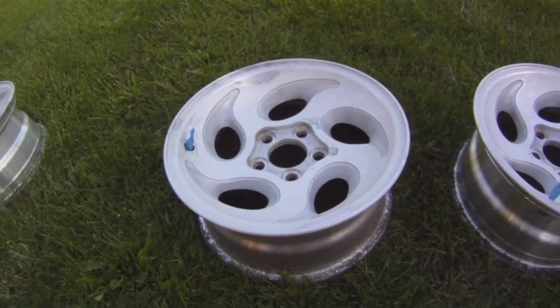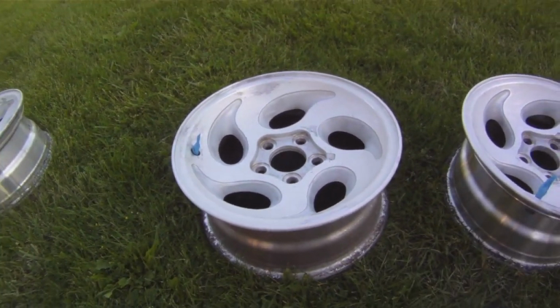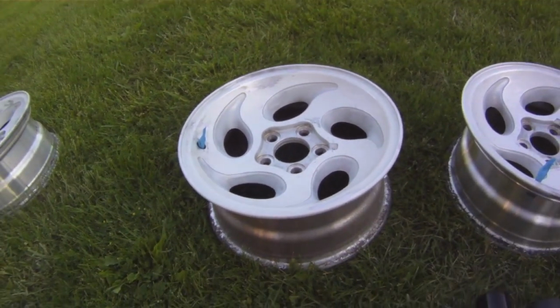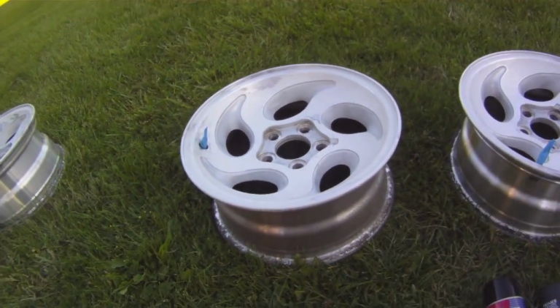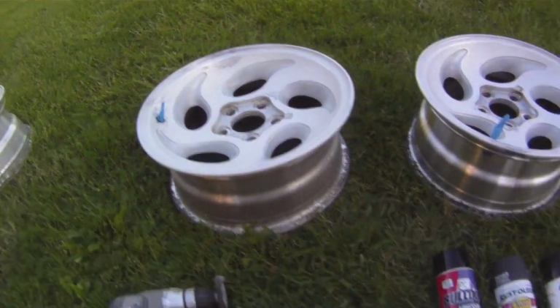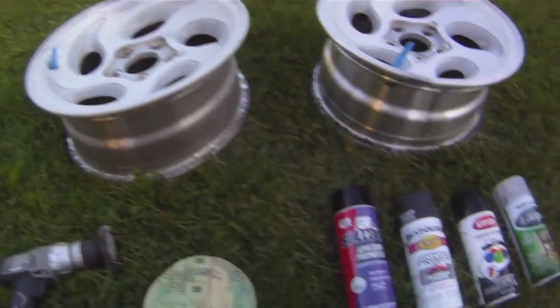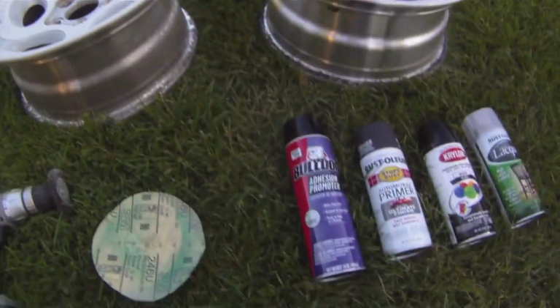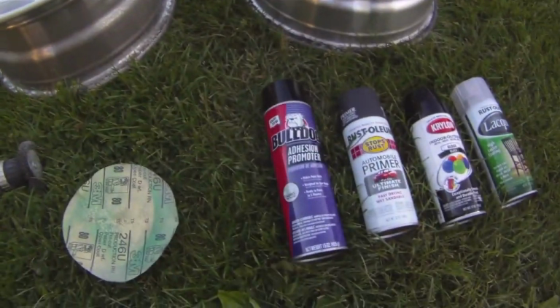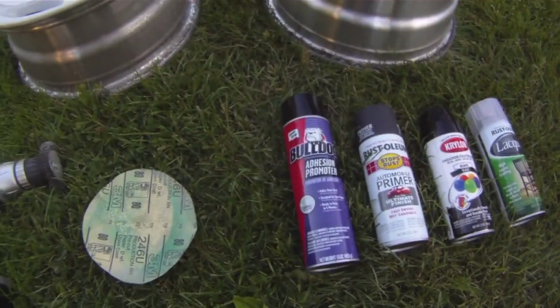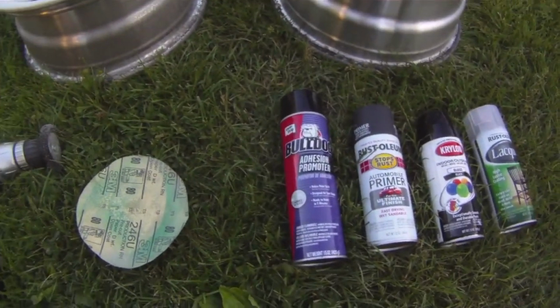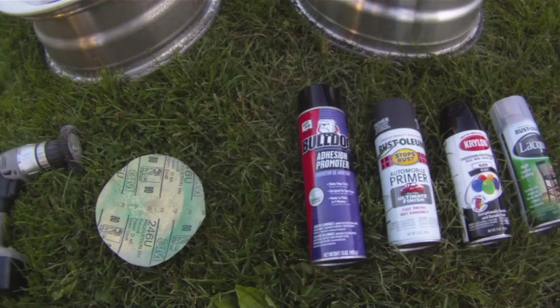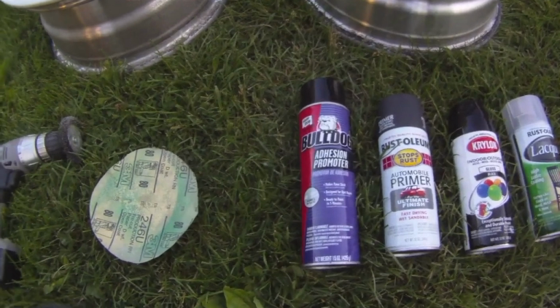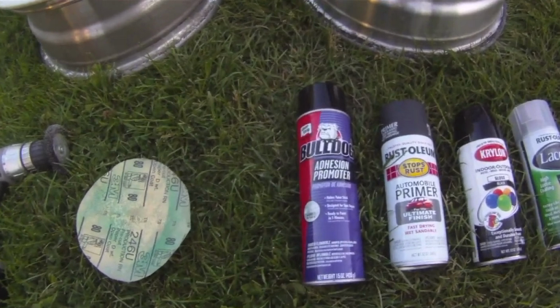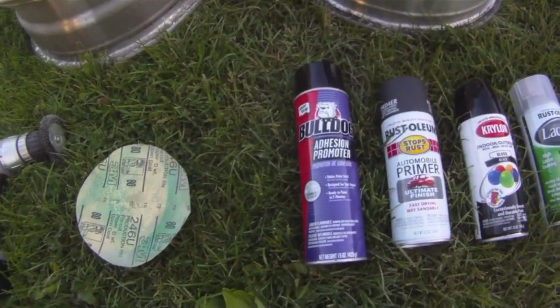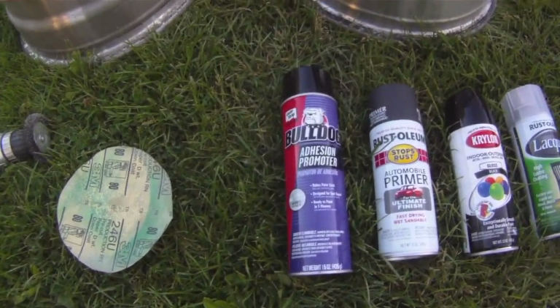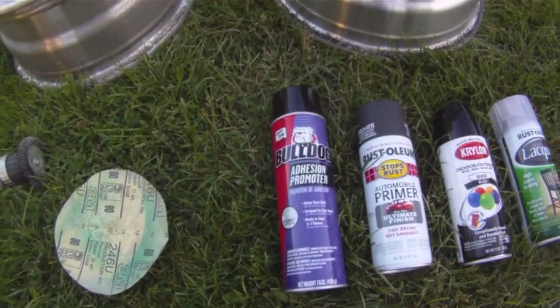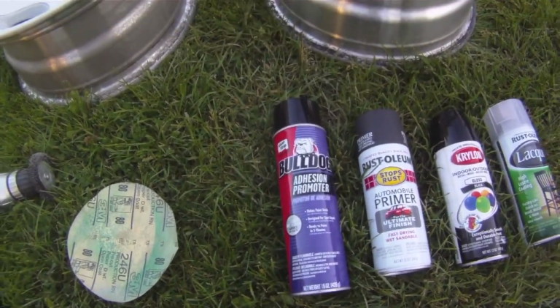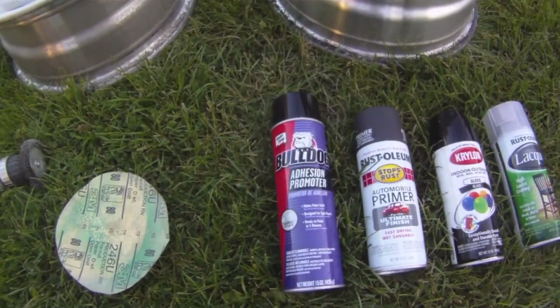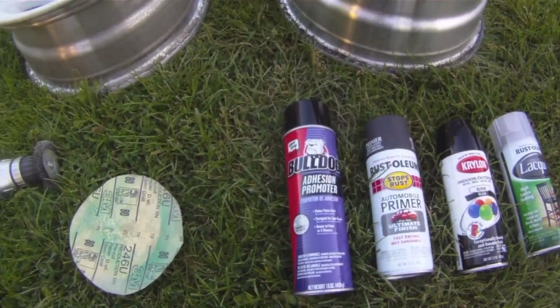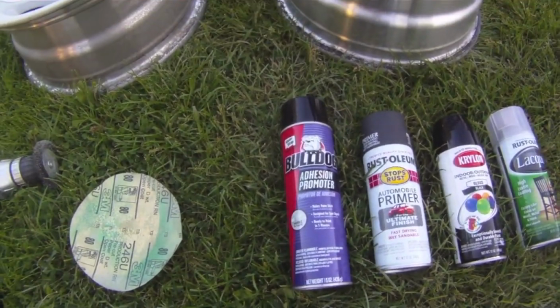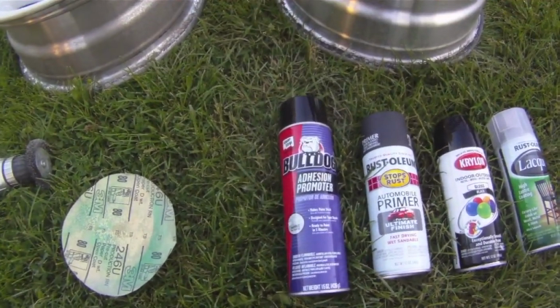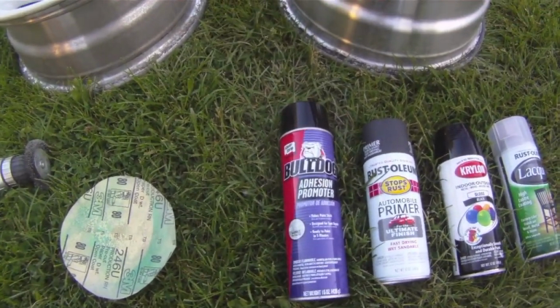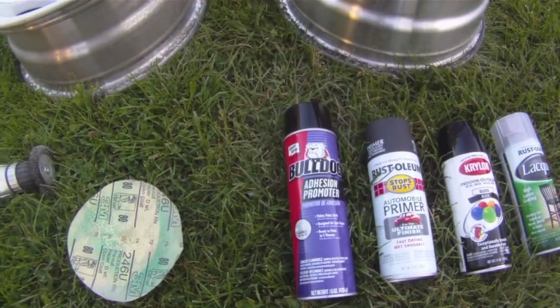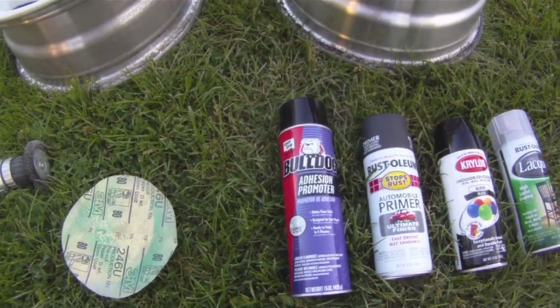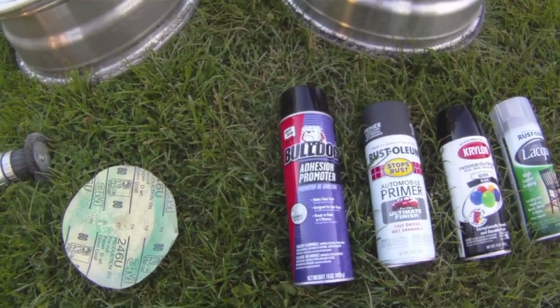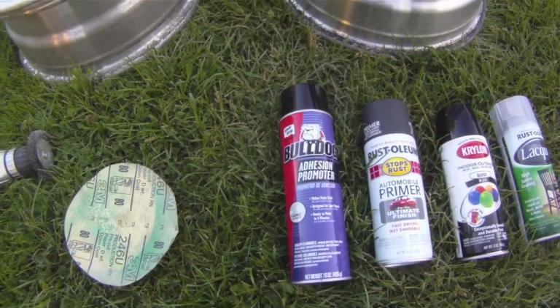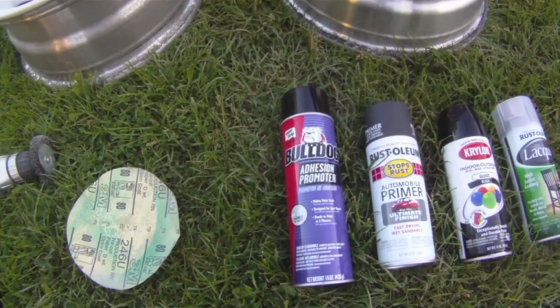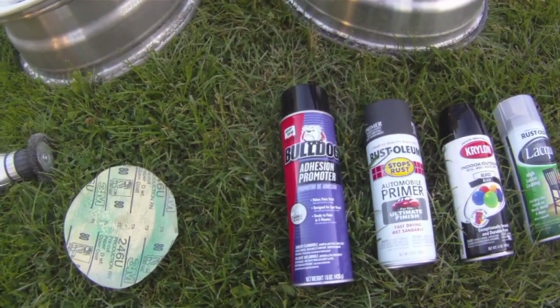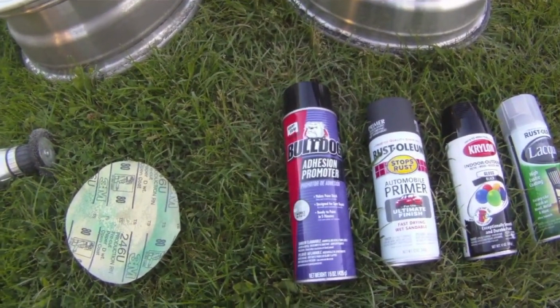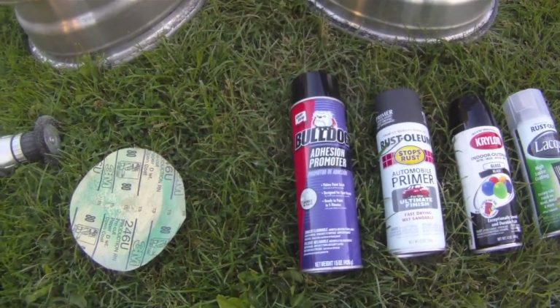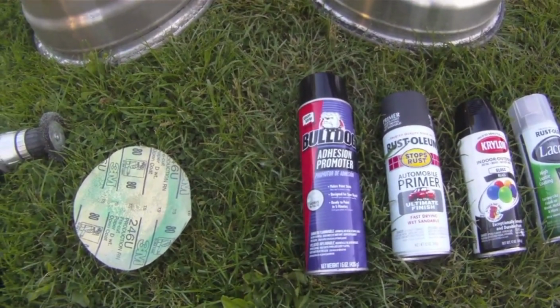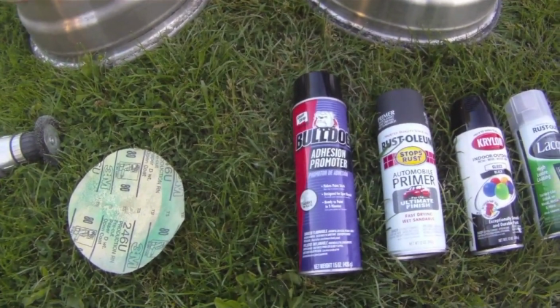After that, I'm going to use some adhesion promoter. It's pretty expensive, so if you want to use it, that's fine. If not, no big deal.